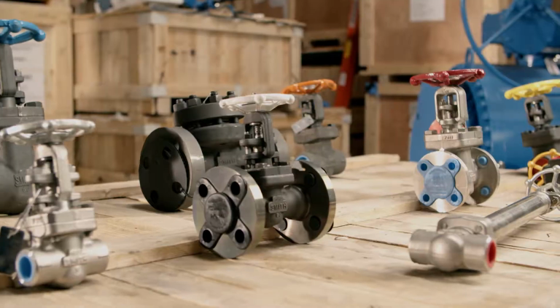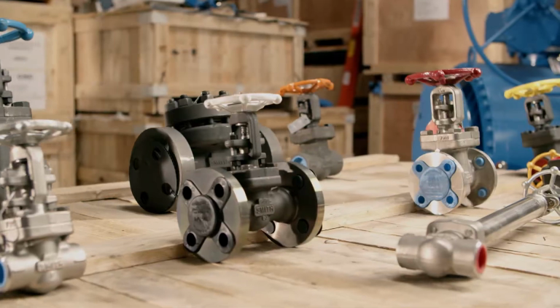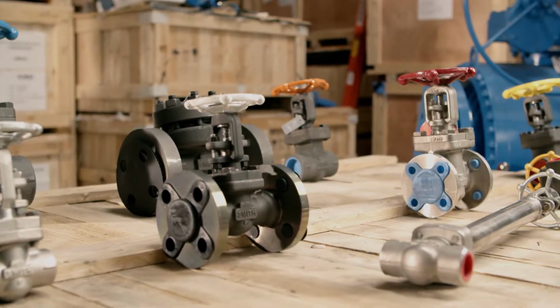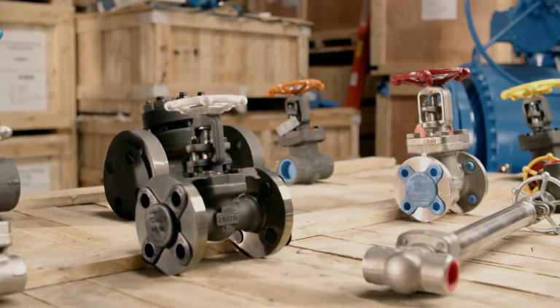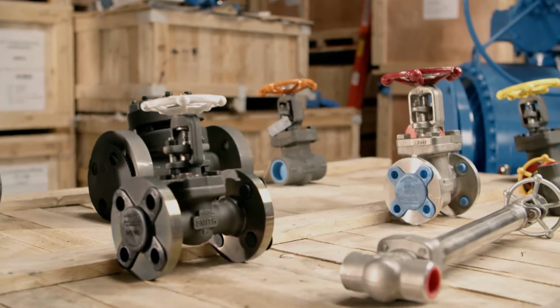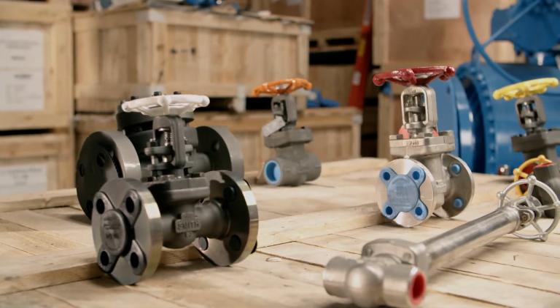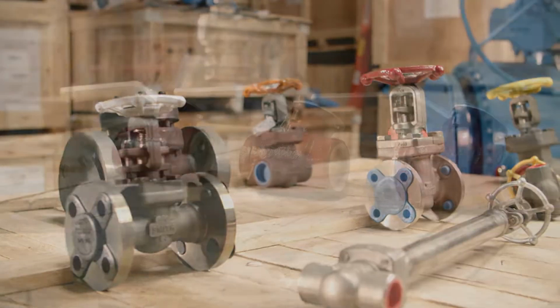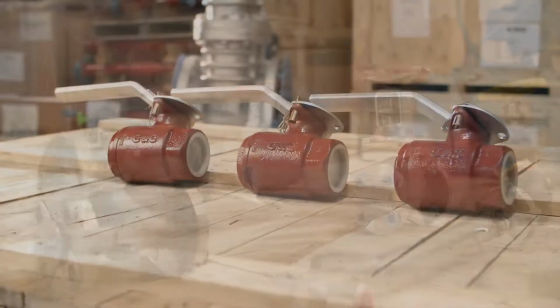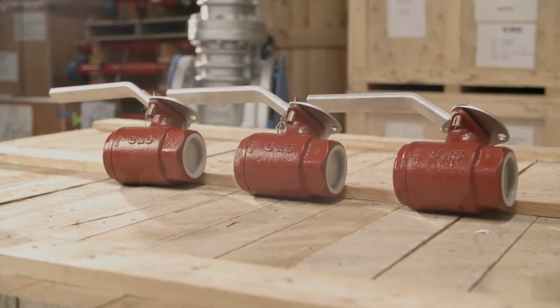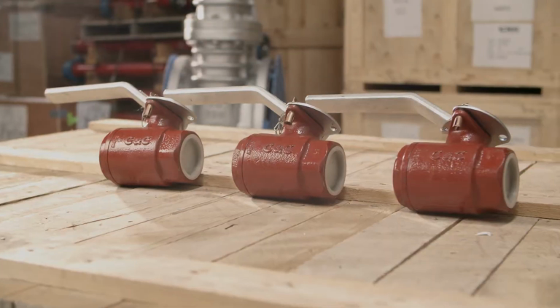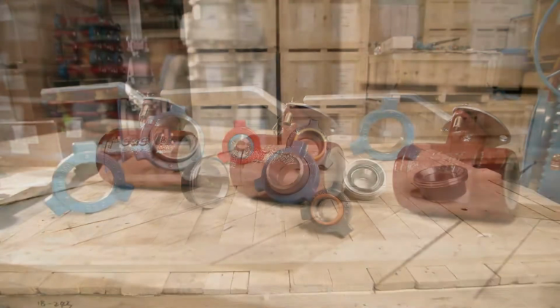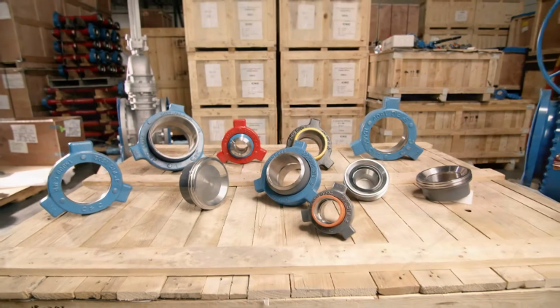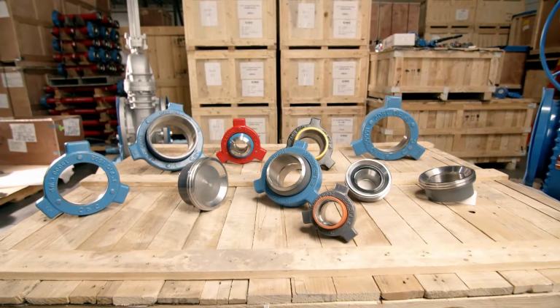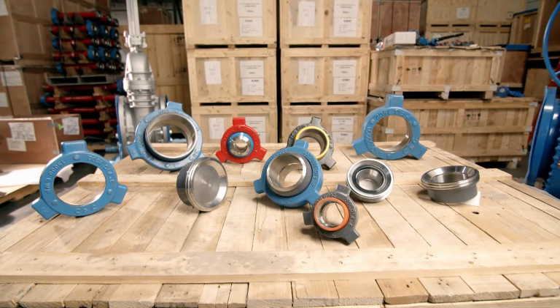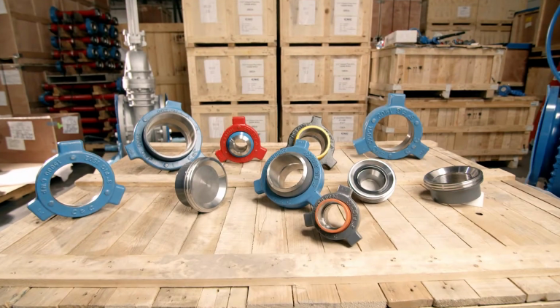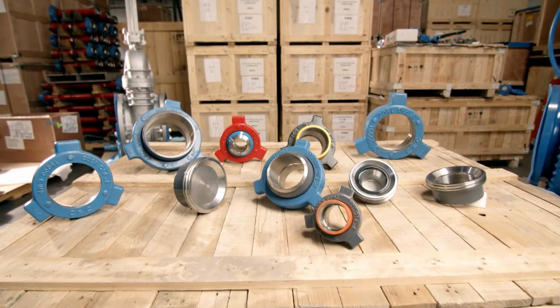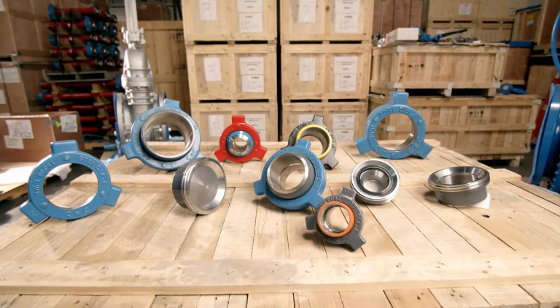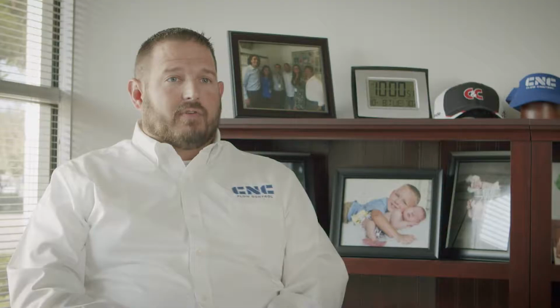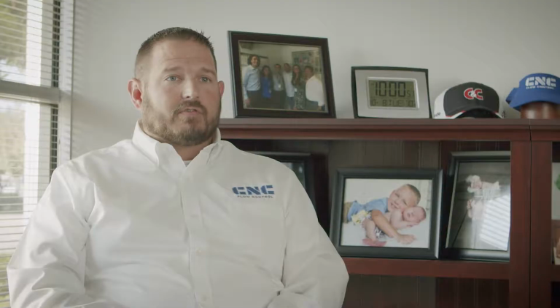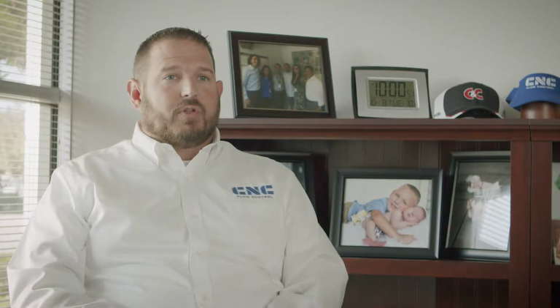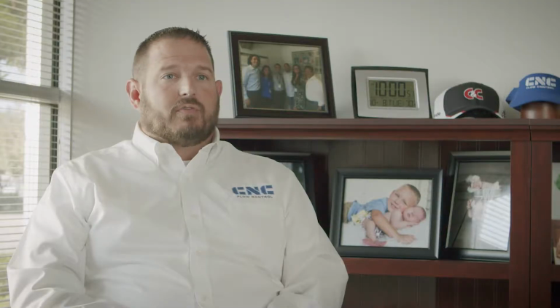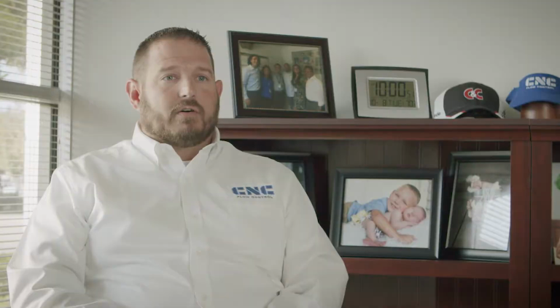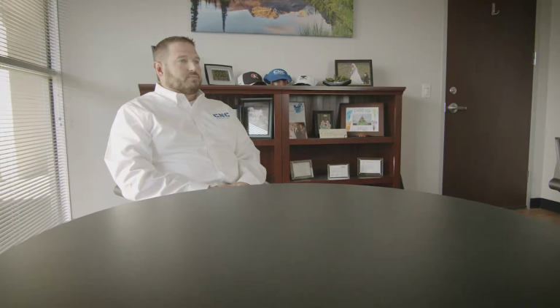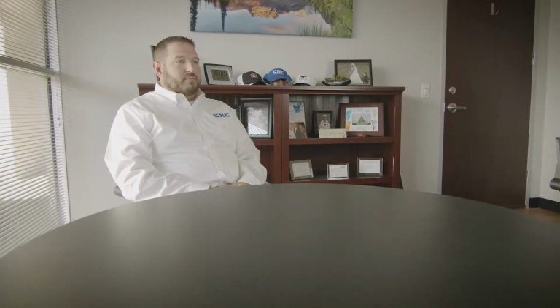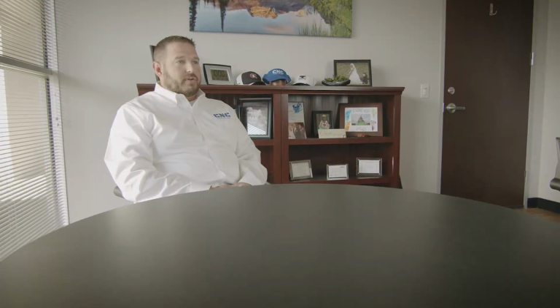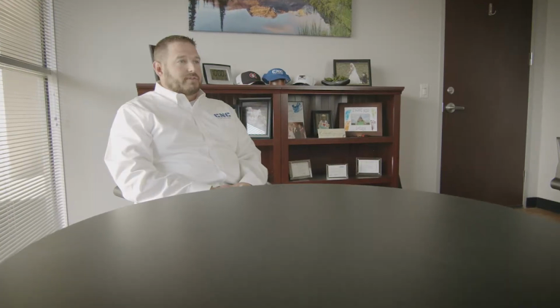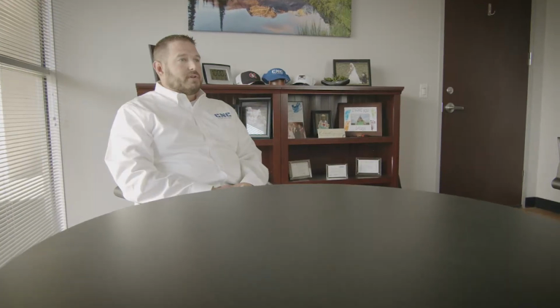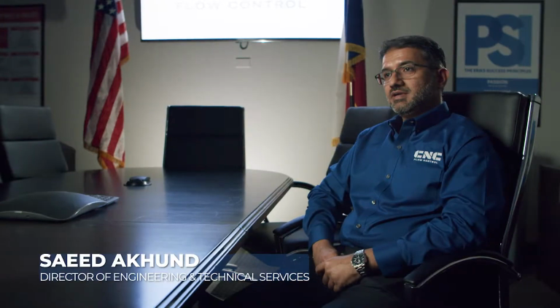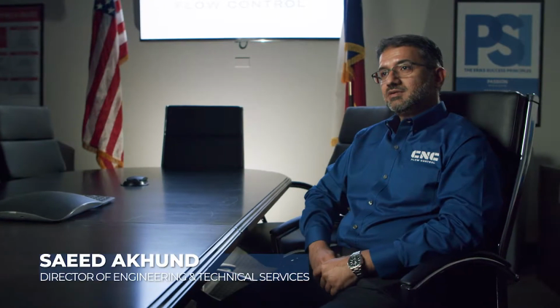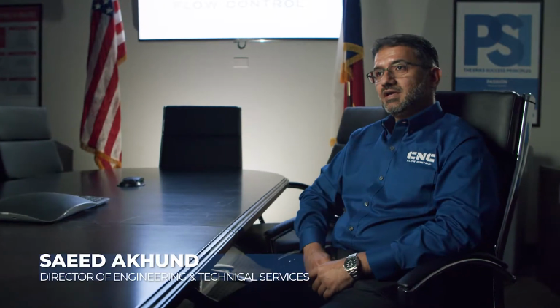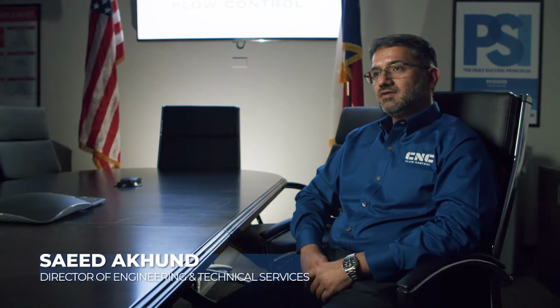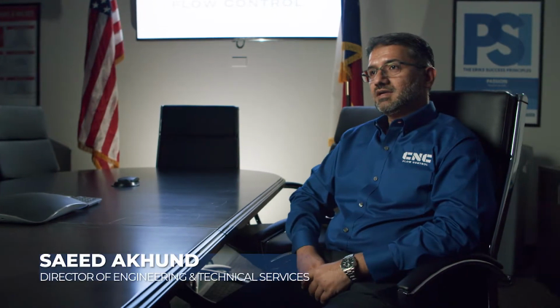Whether it's gate, globe, check valves, whether it's ball valves, hammer unions, butterfly valves, plug valves, pipe fittings, red iron — we have all of that.